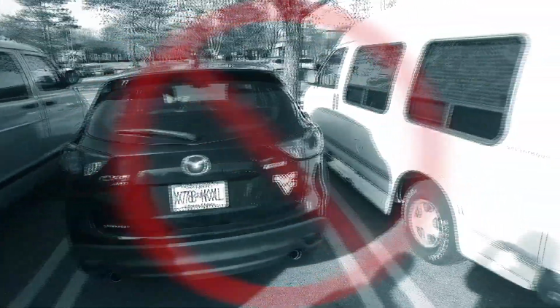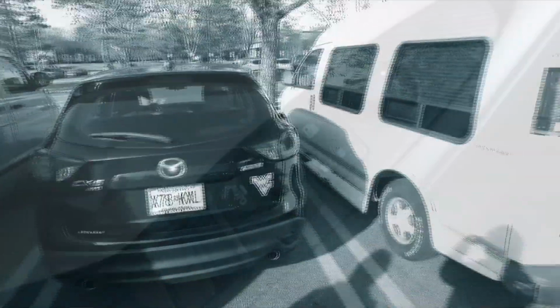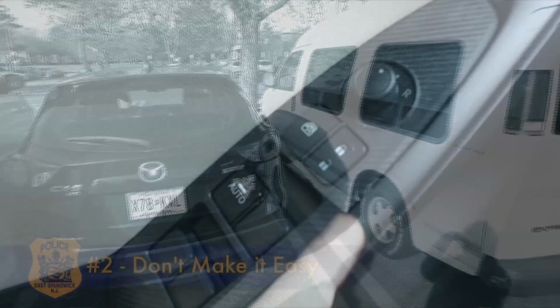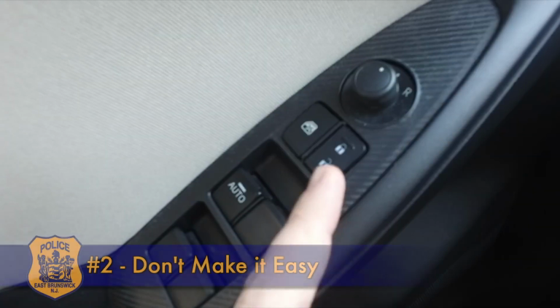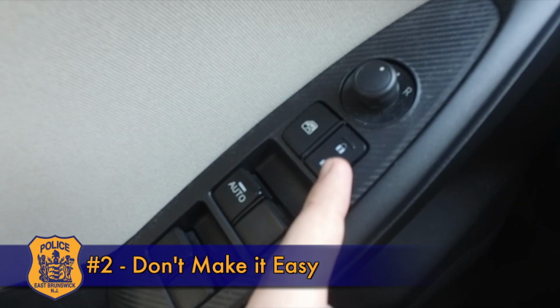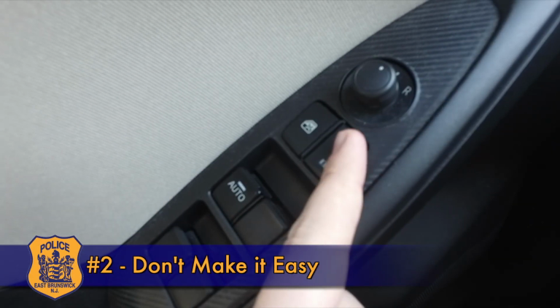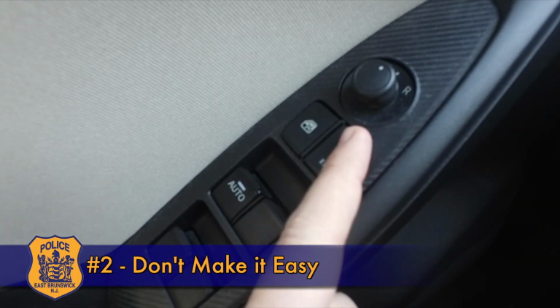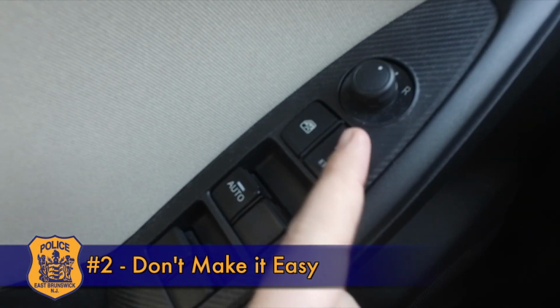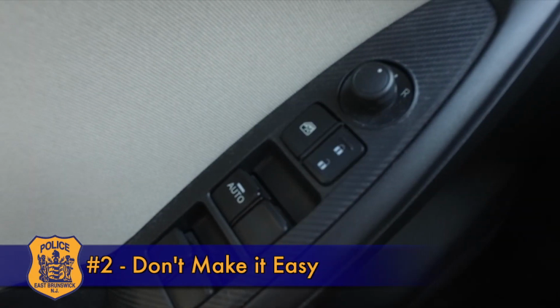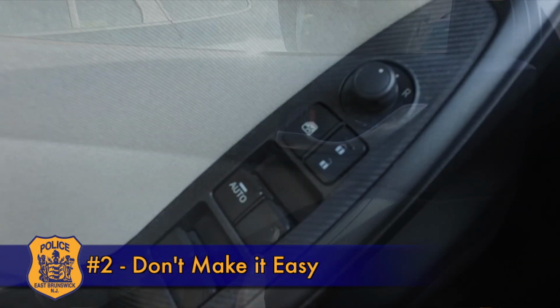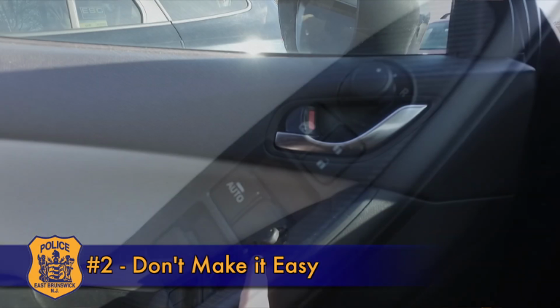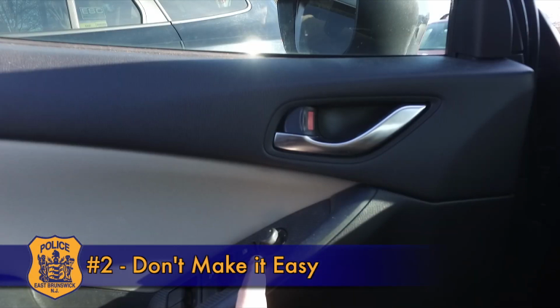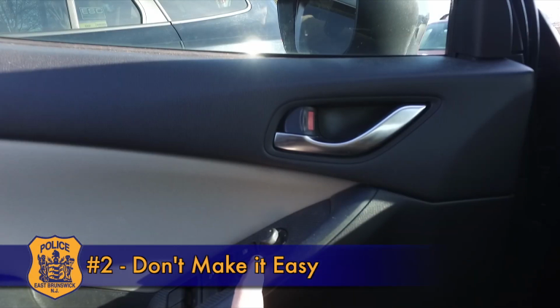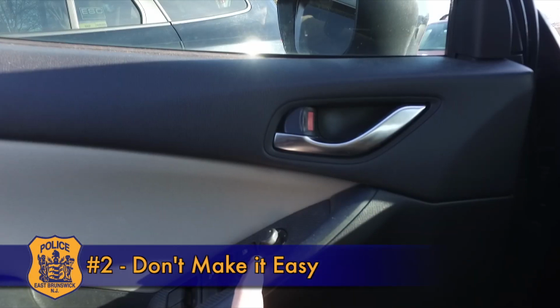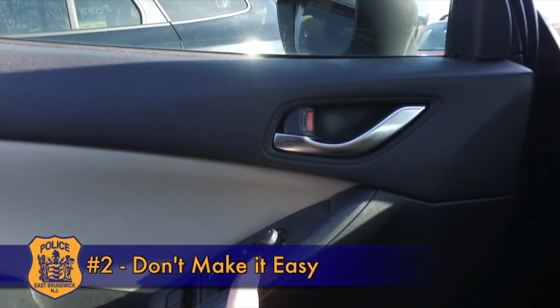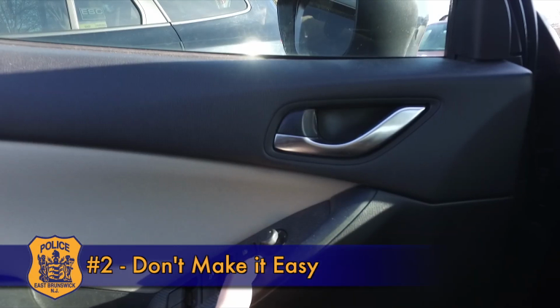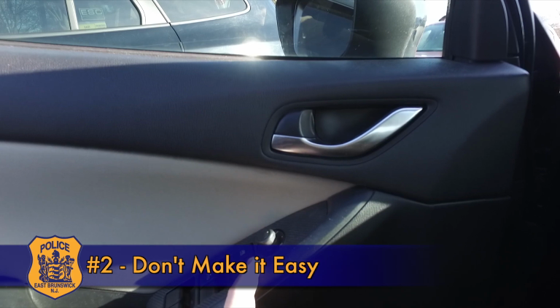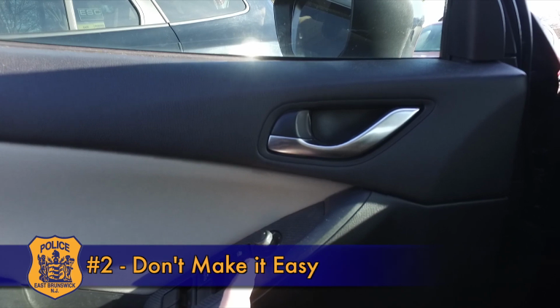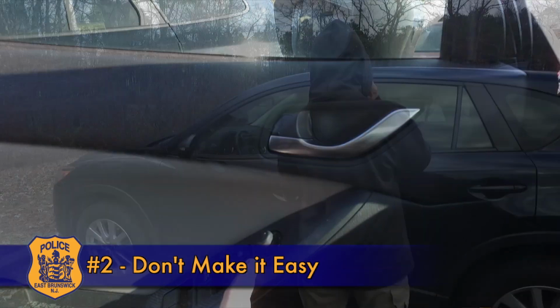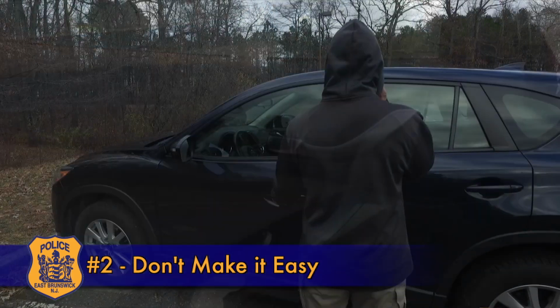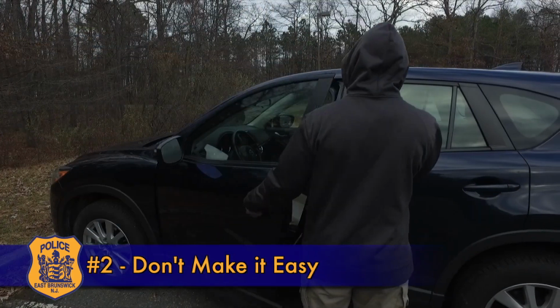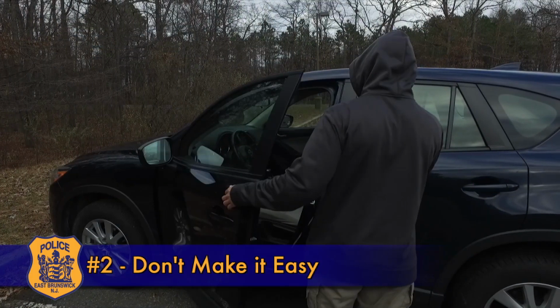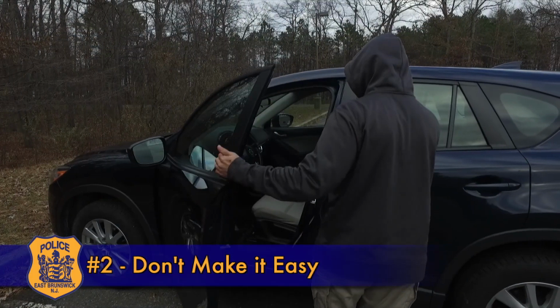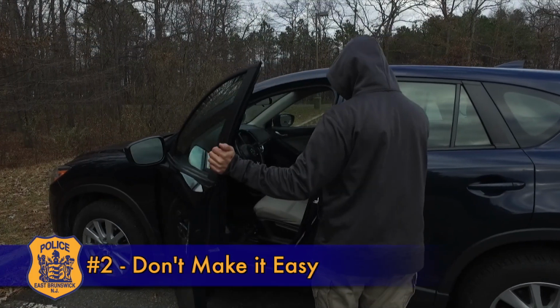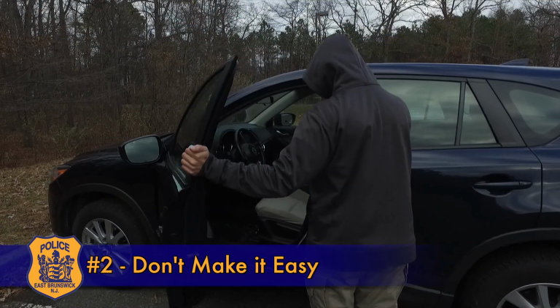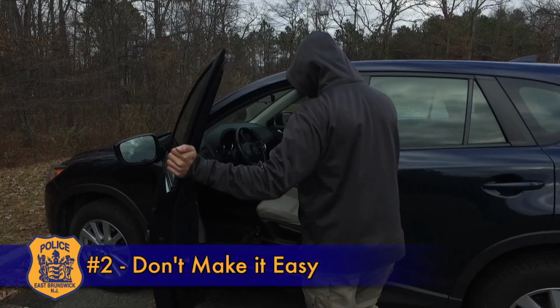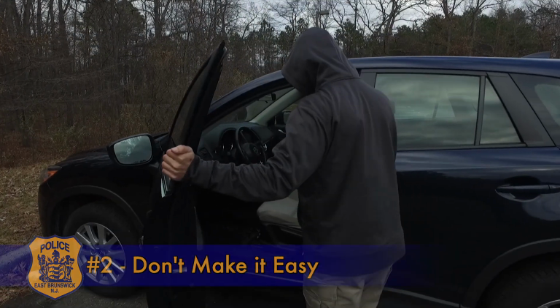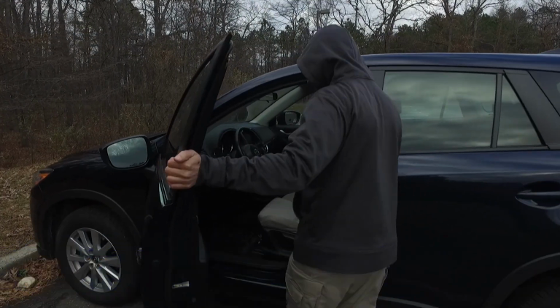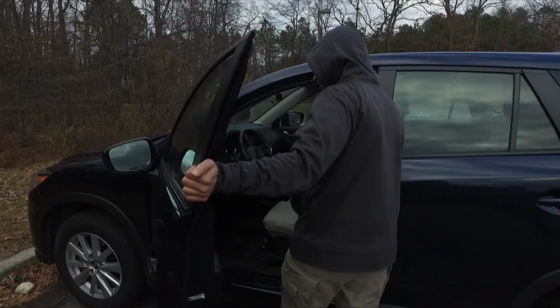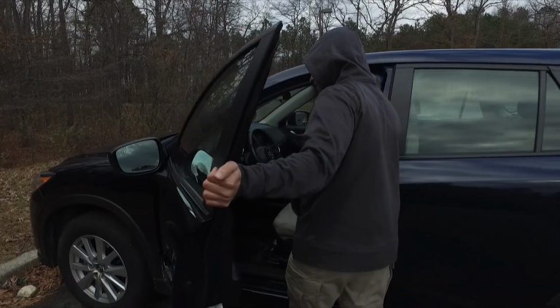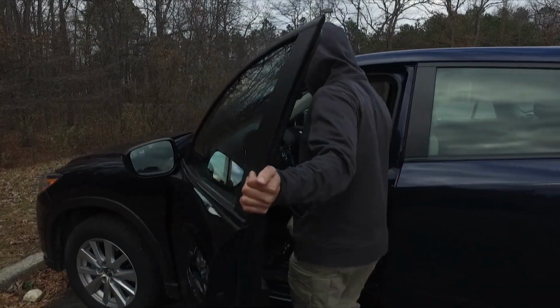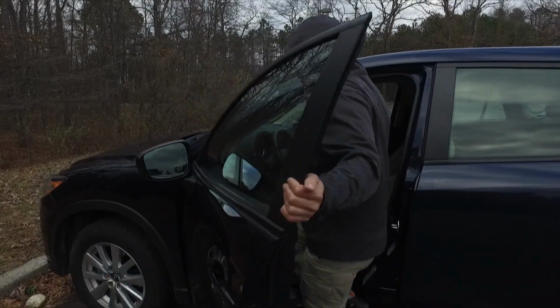Number two: don't make it easy. Keep windows and sunroofs closed and doors locked. Almost one-fourth of thefts from vehicles are from unlocked cars.